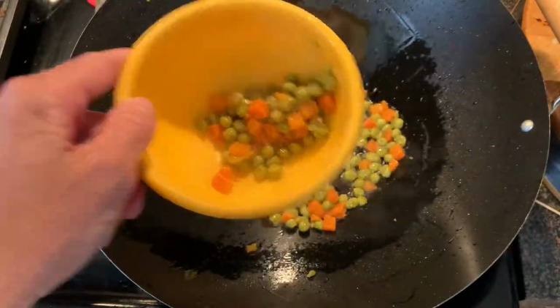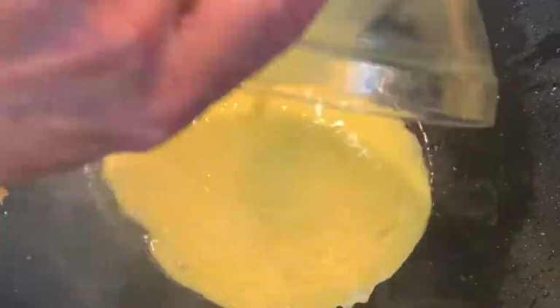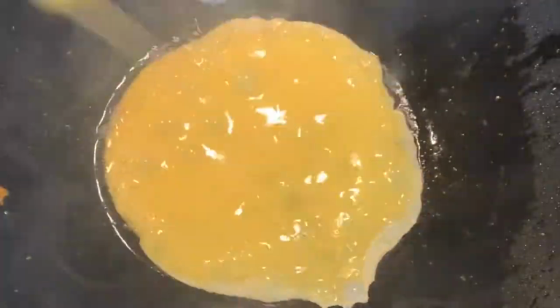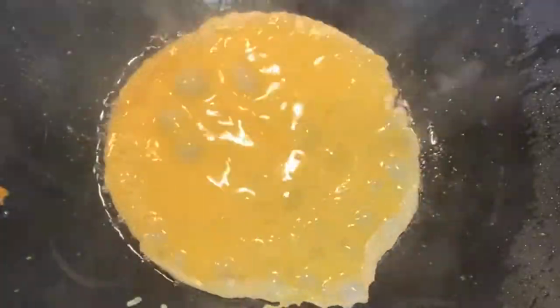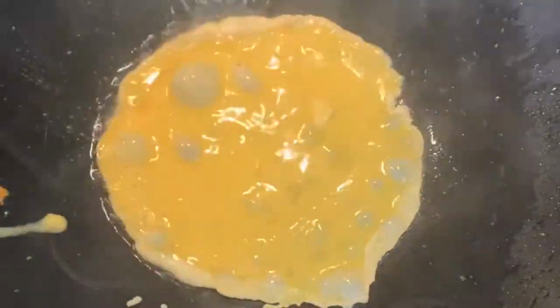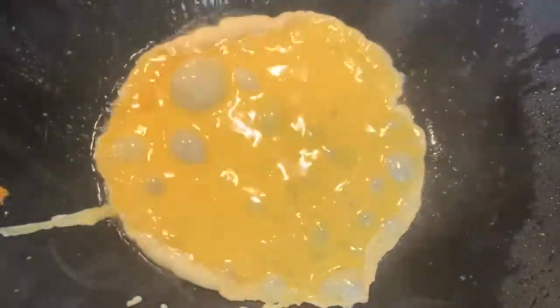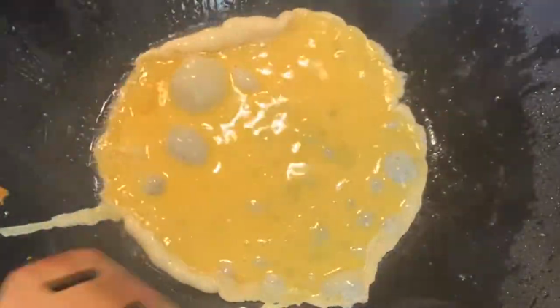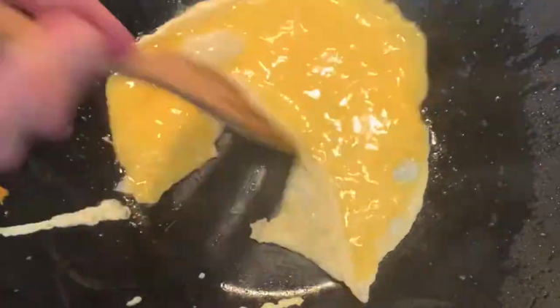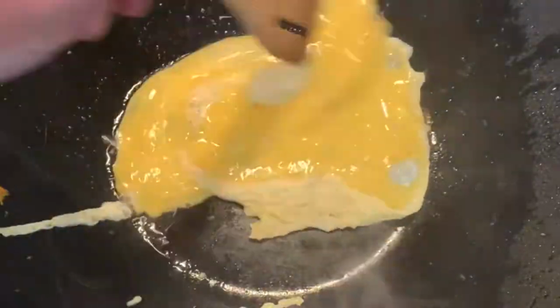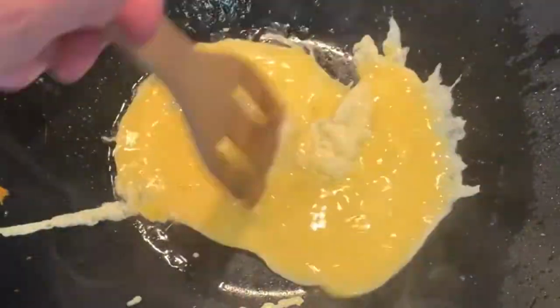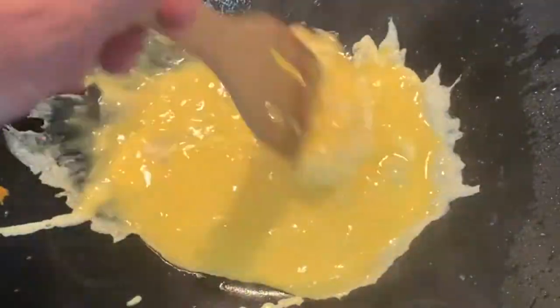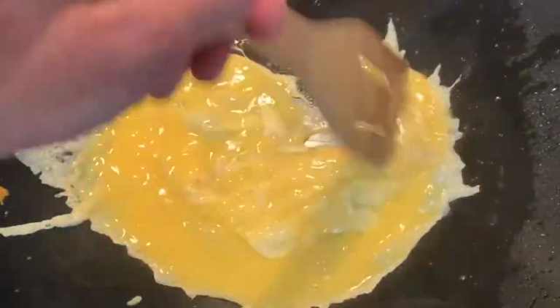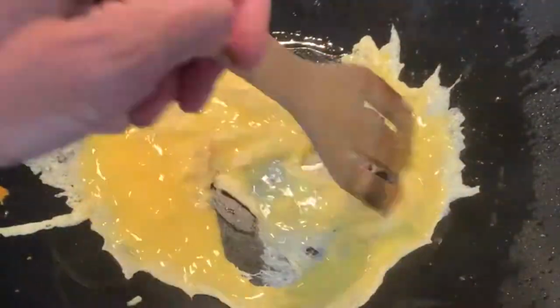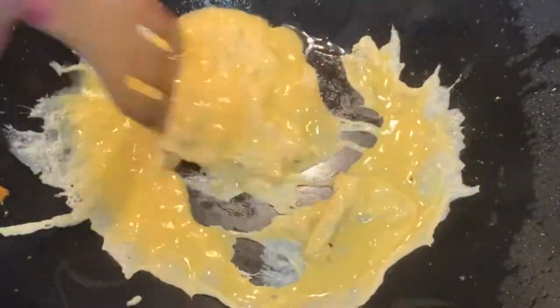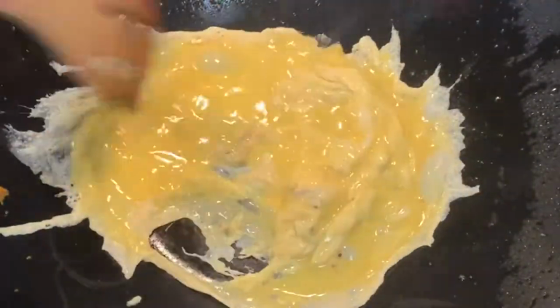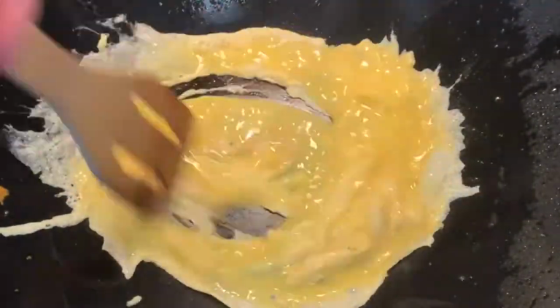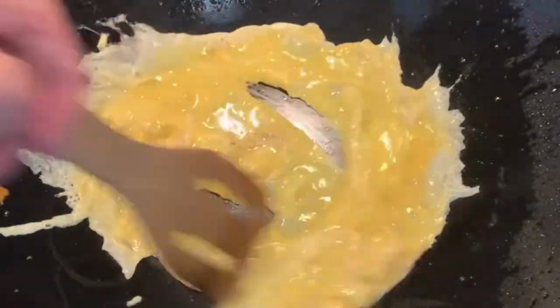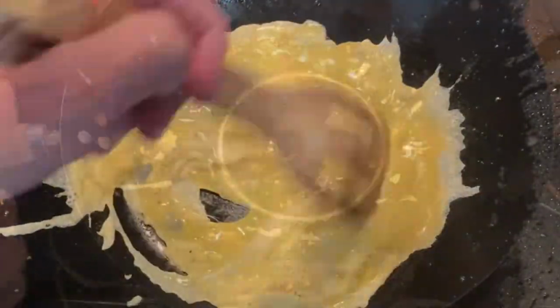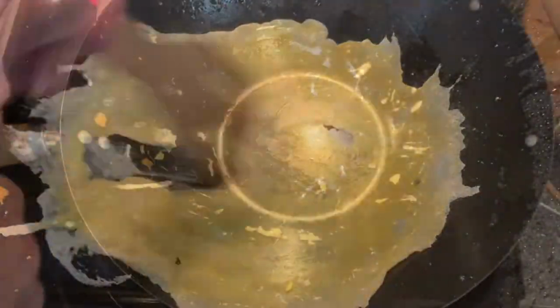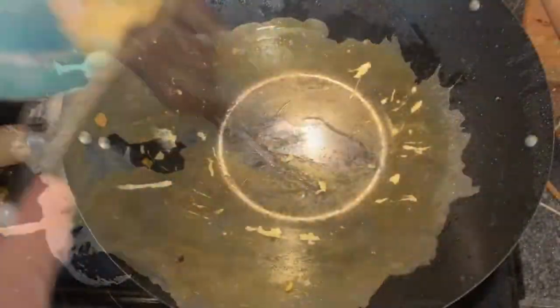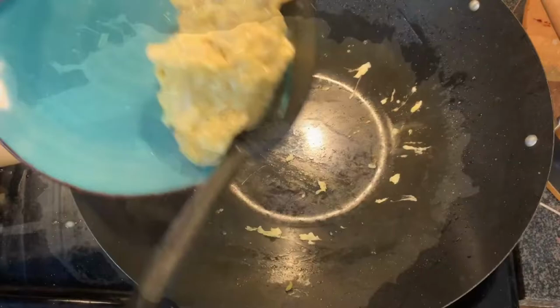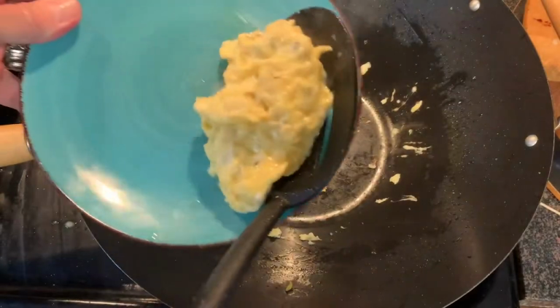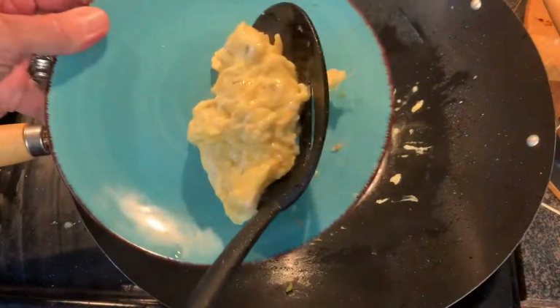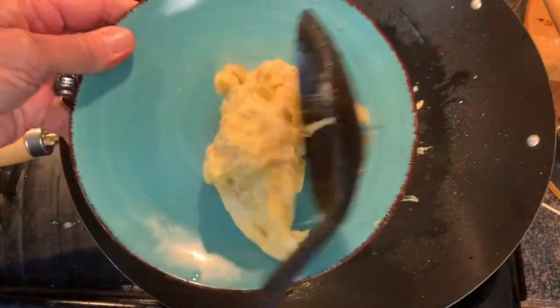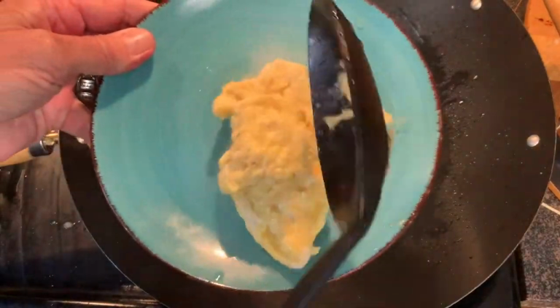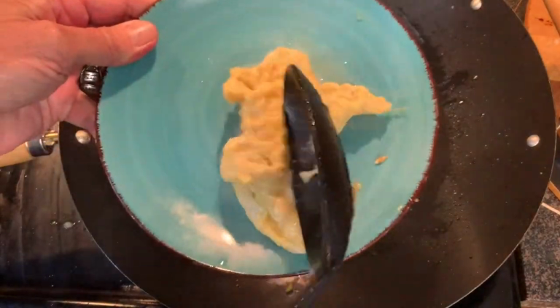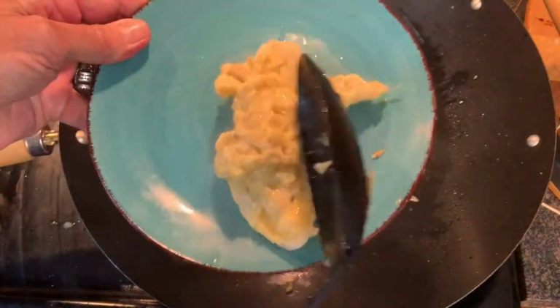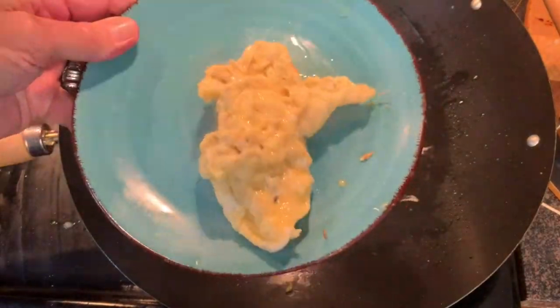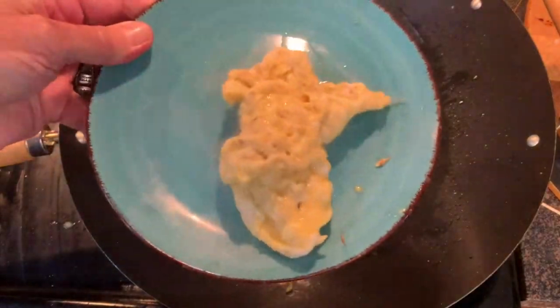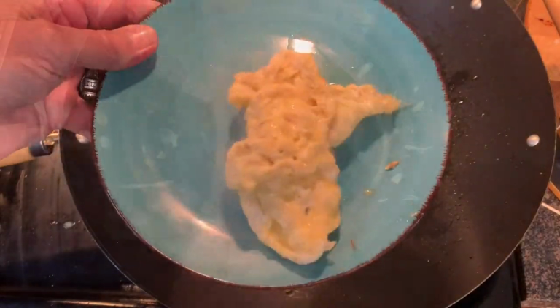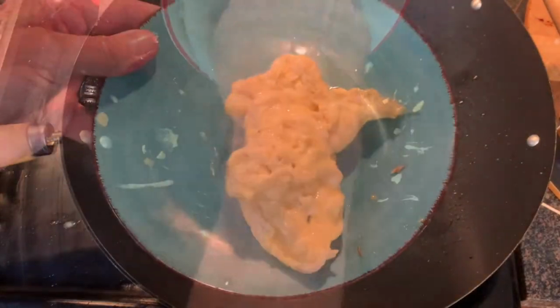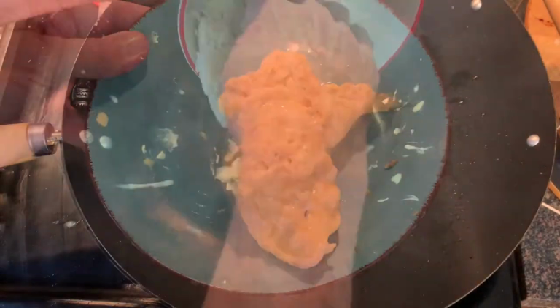Pour your eggs in, scramble those — it won't take long — and then just remove those and set aside.